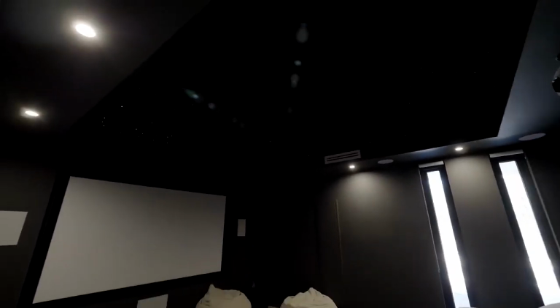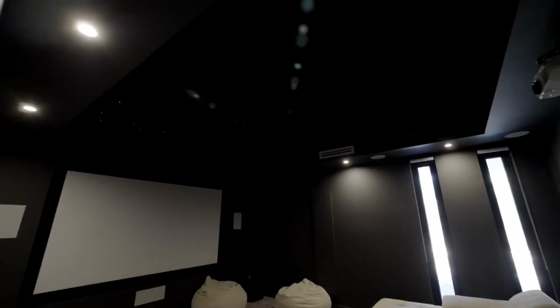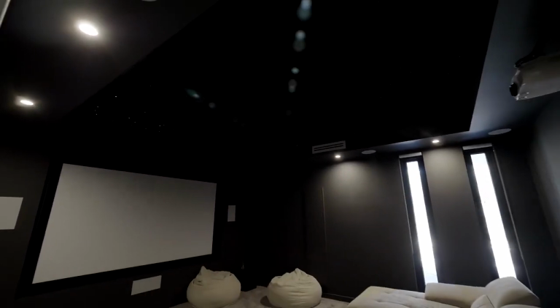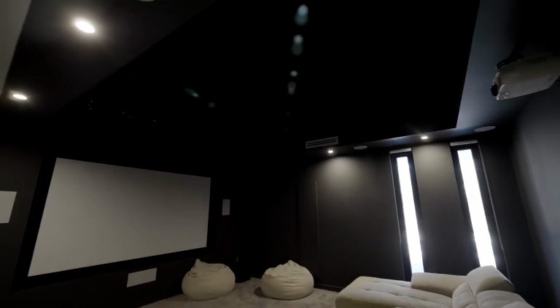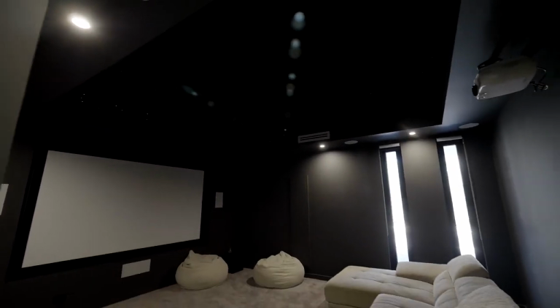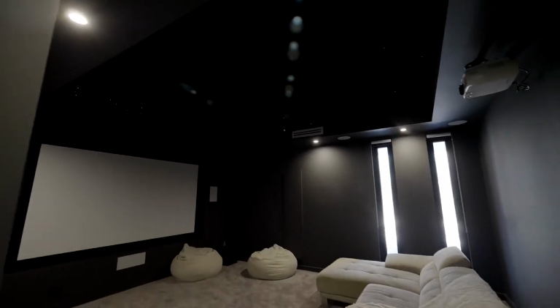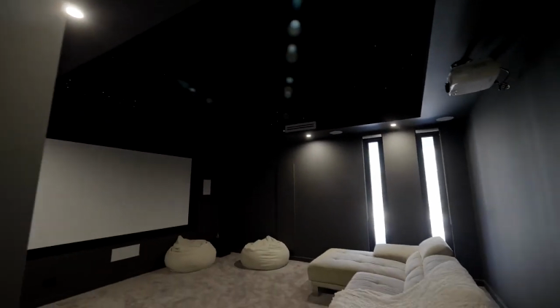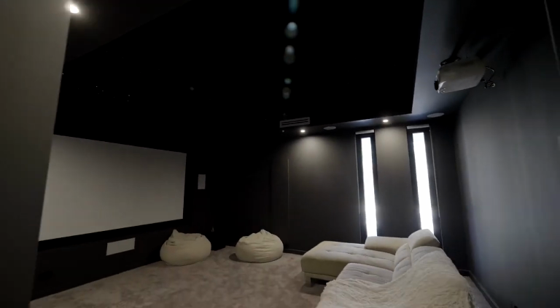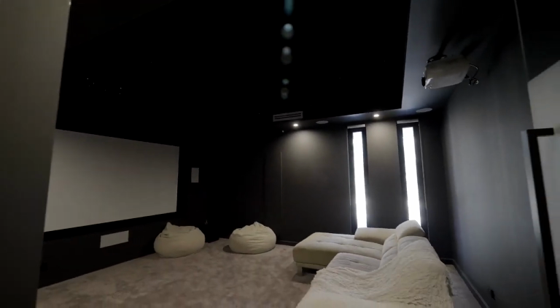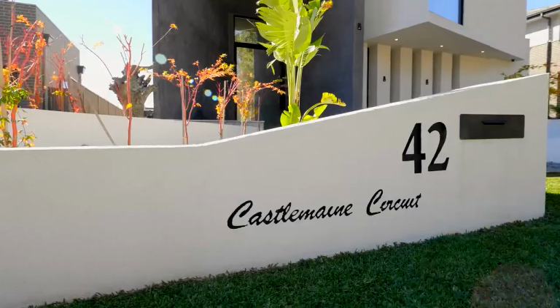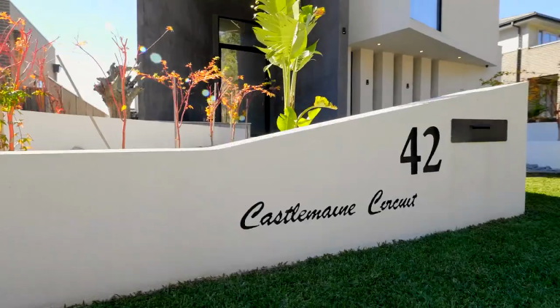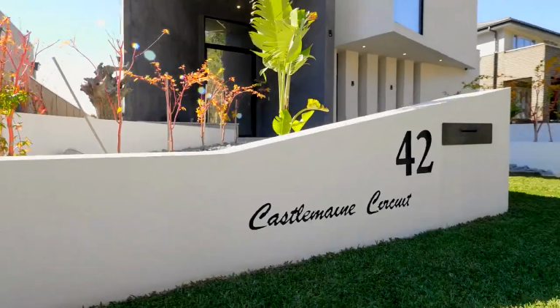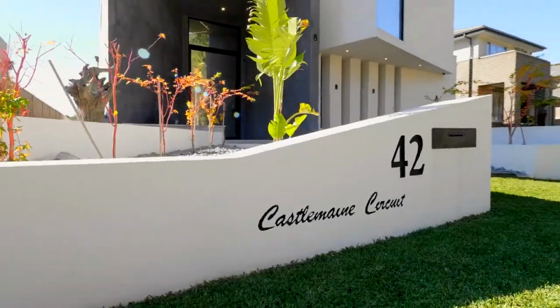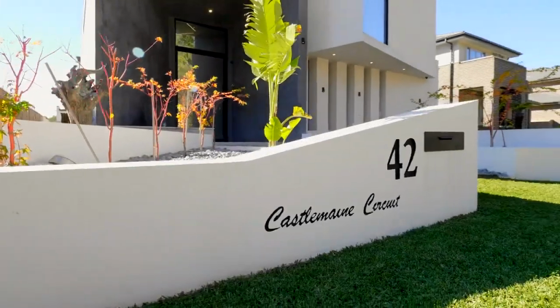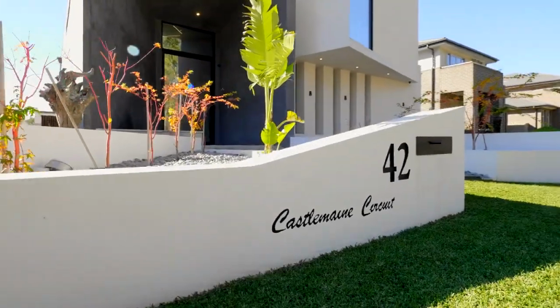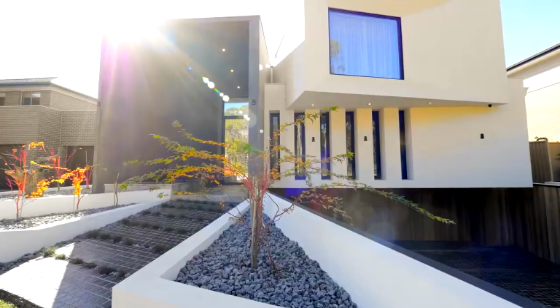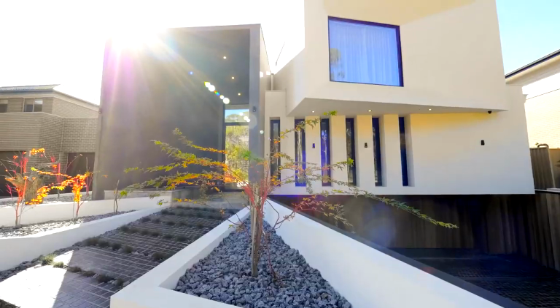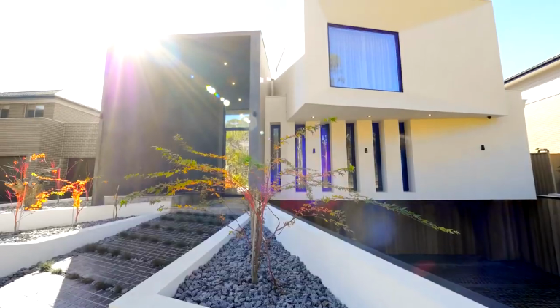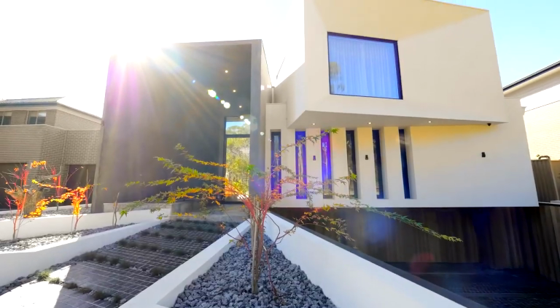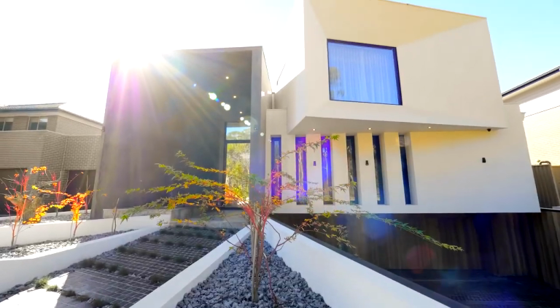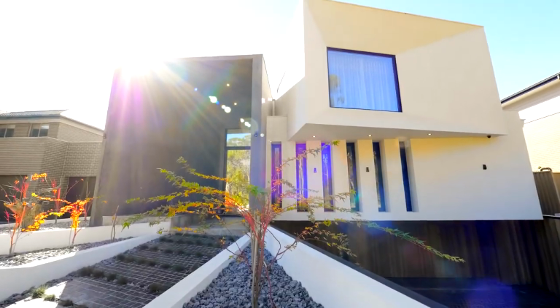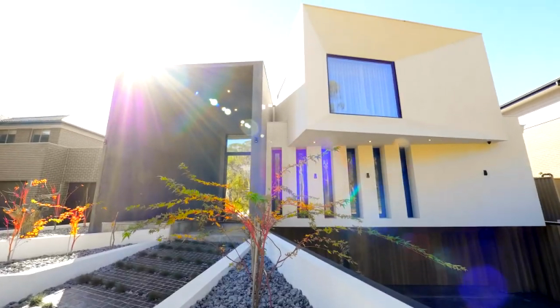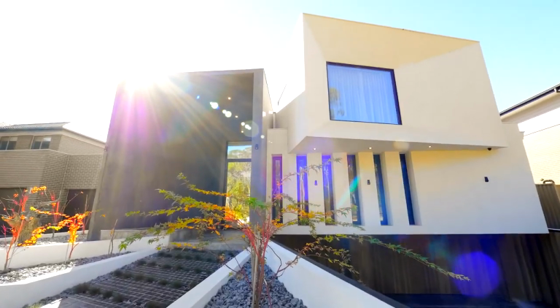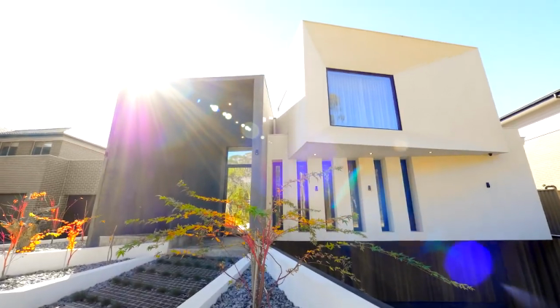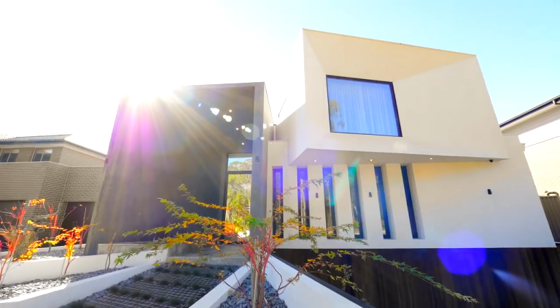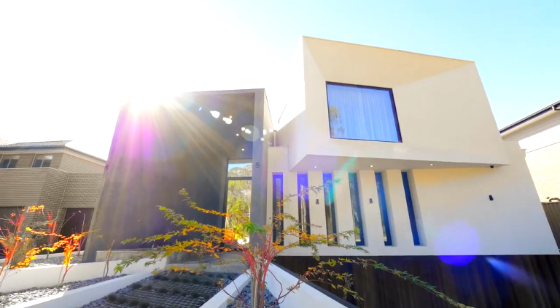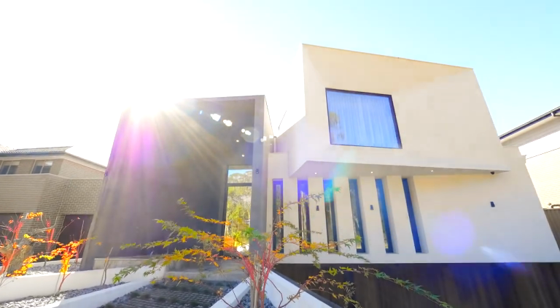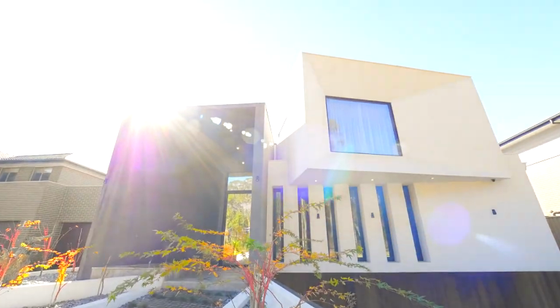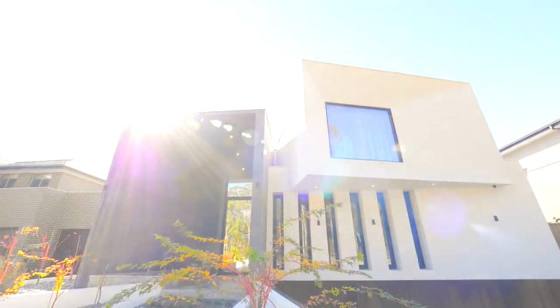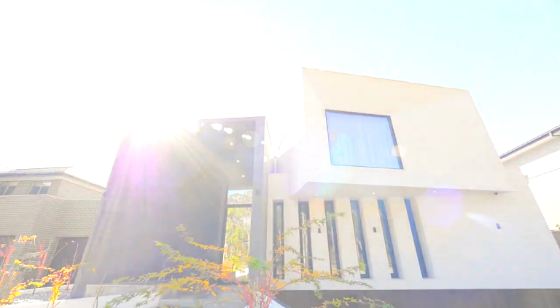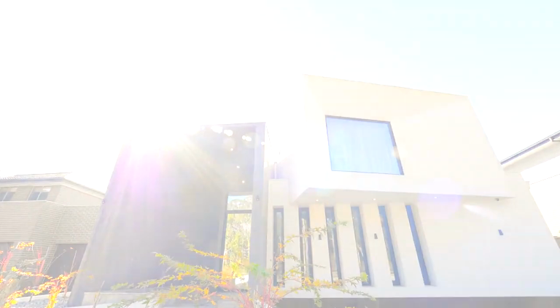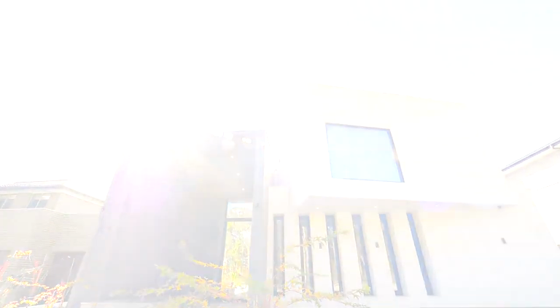Luxury living awaits in Harrington Grove. Call today to book your inspection.